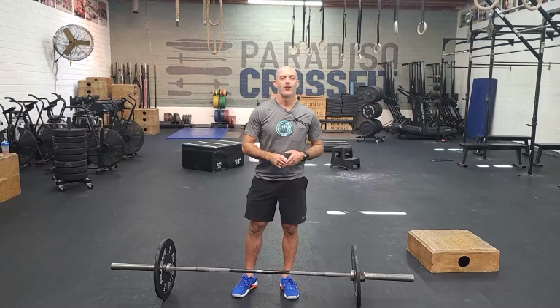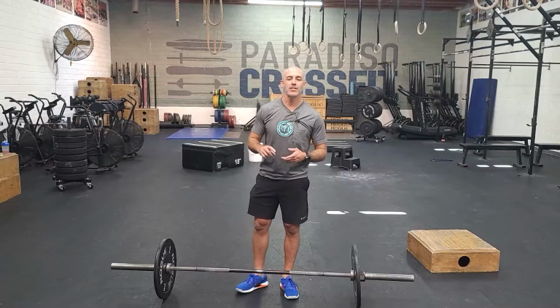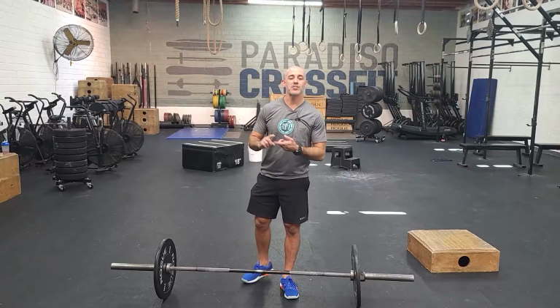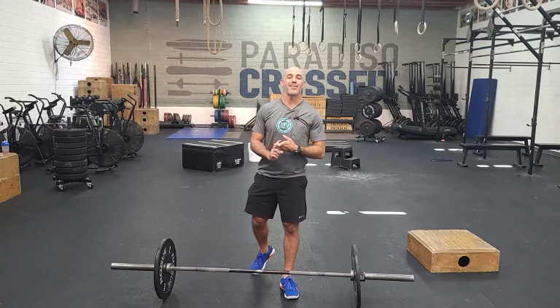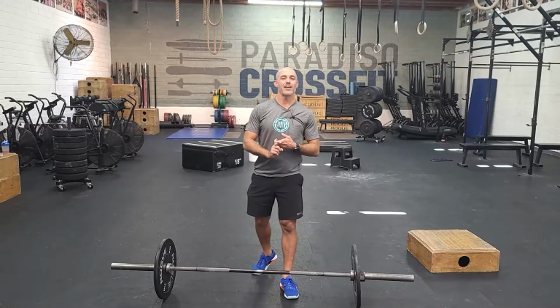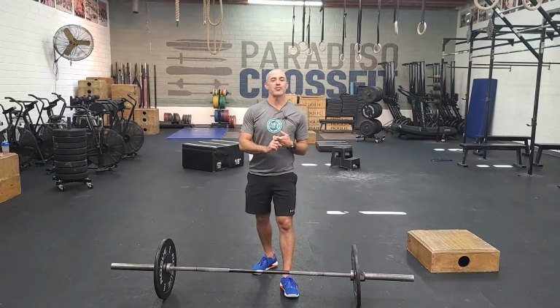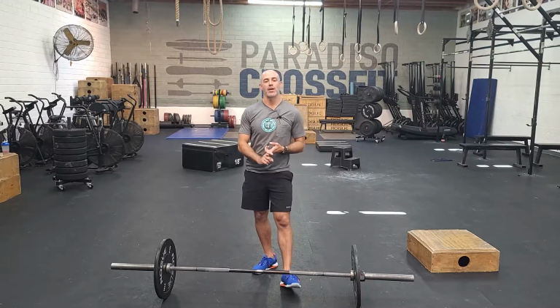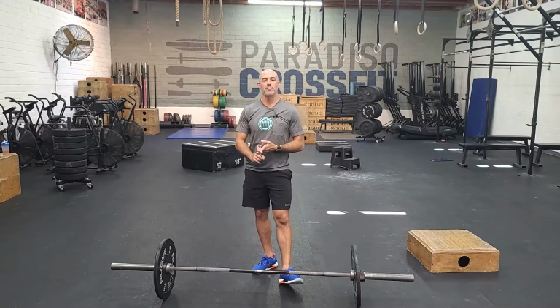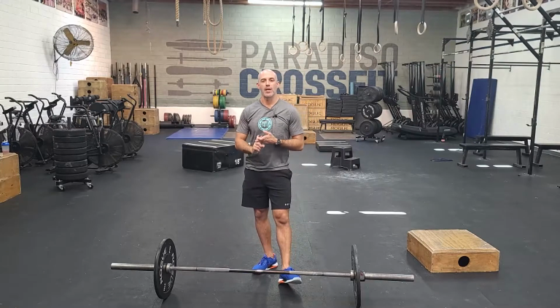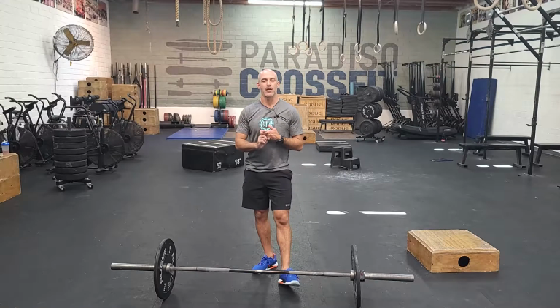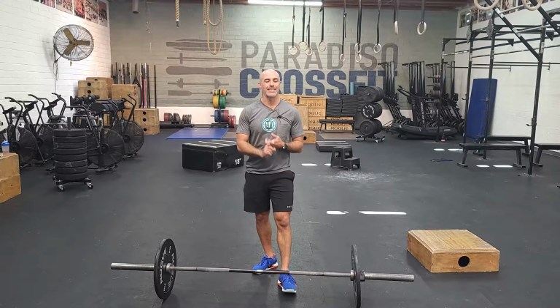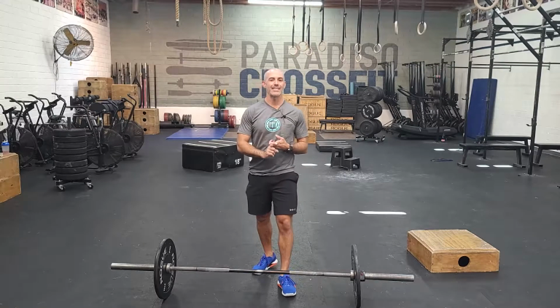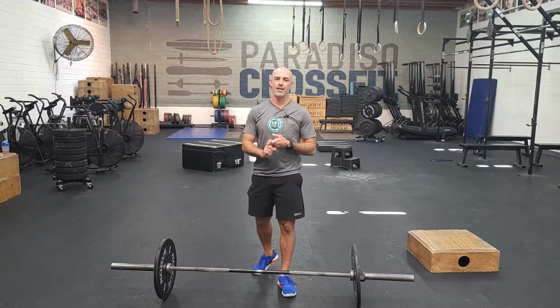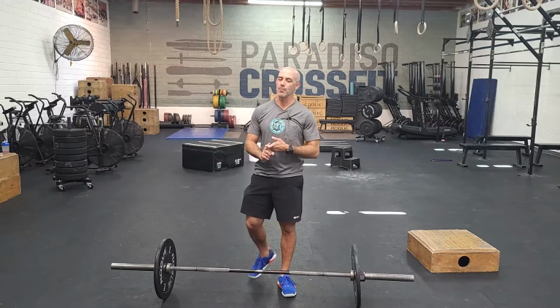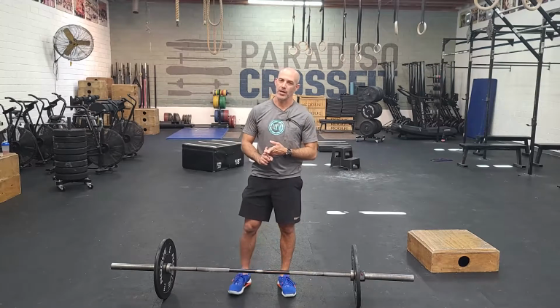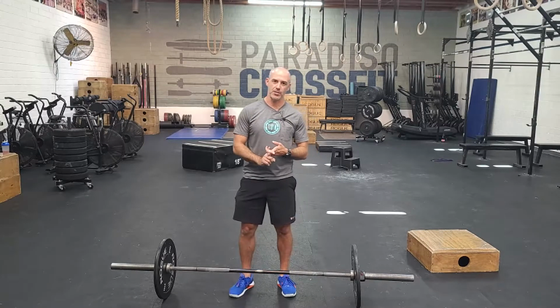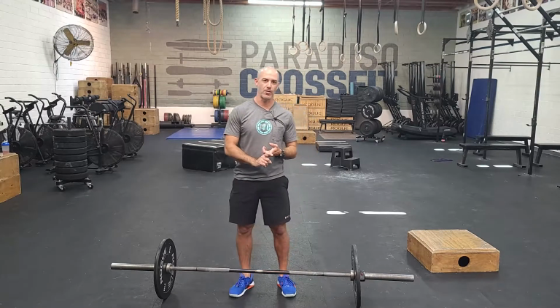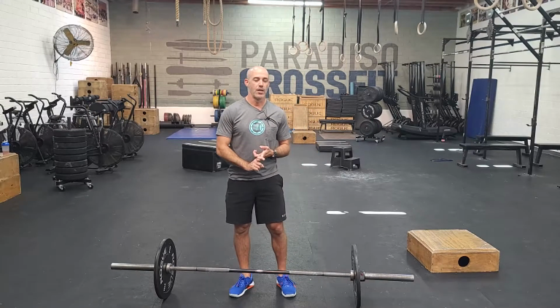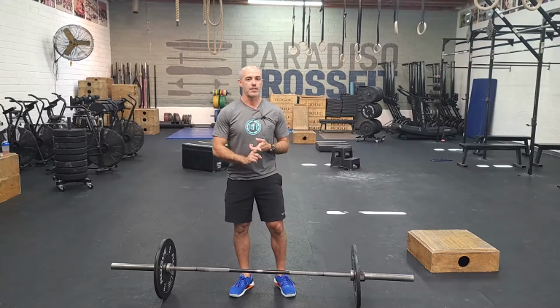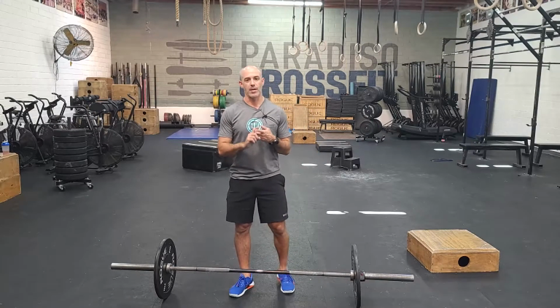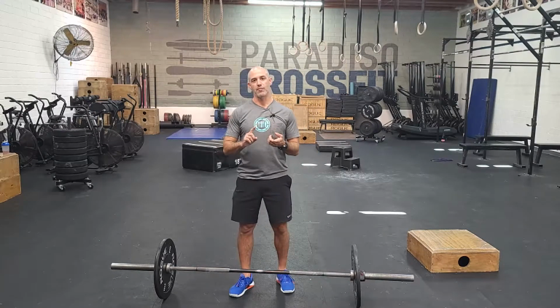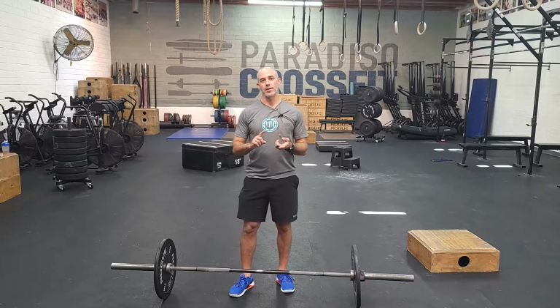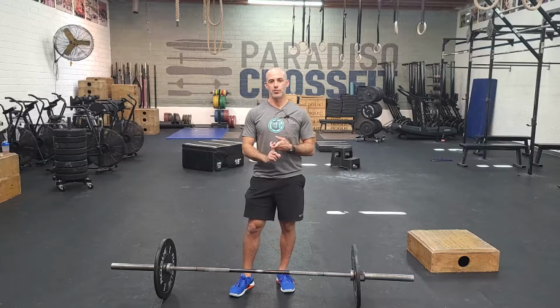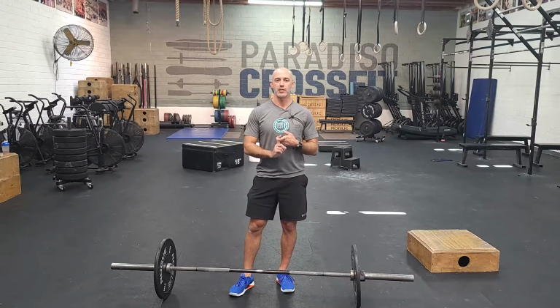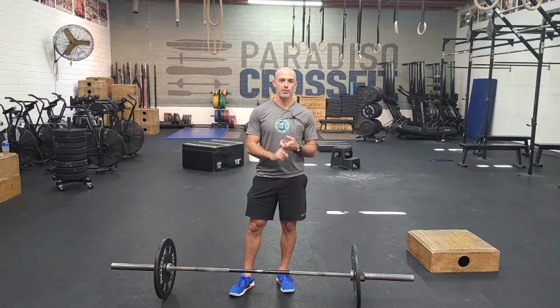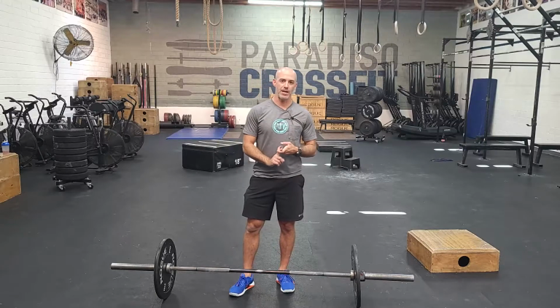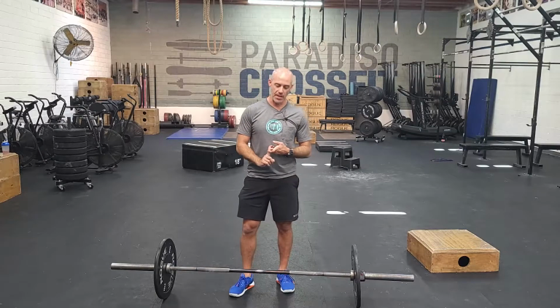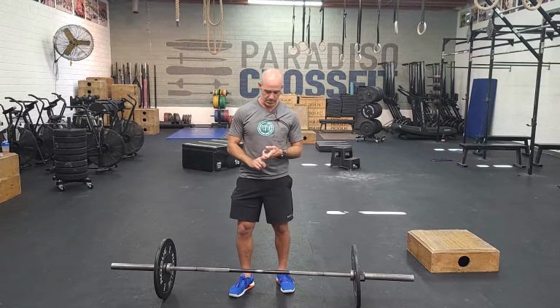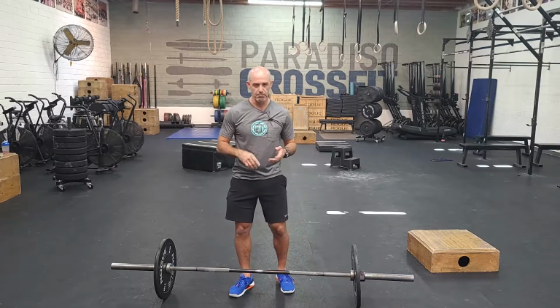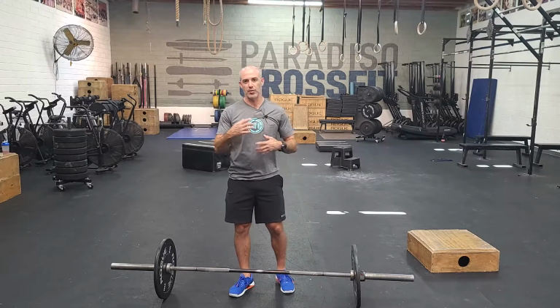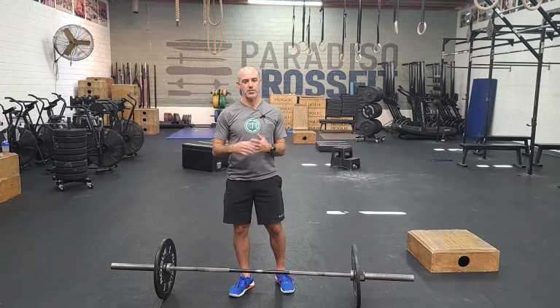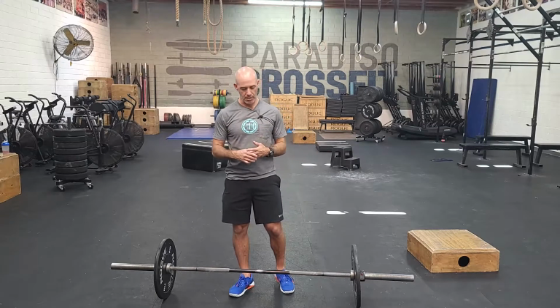All right guys, our Saturday strength will be a clean complex. It's going to be every two minutes for five sets, building as you go.